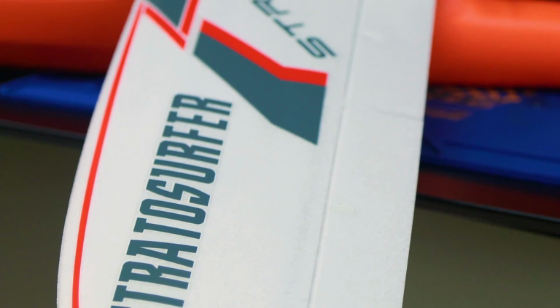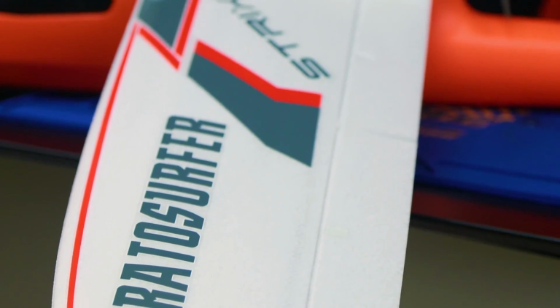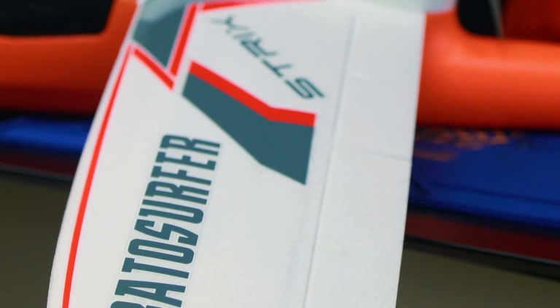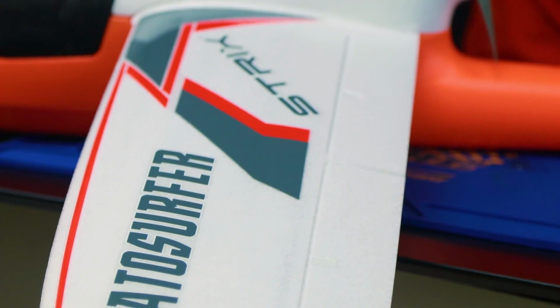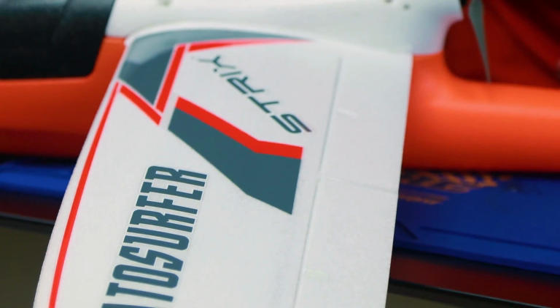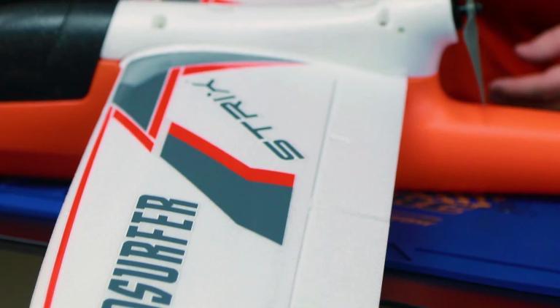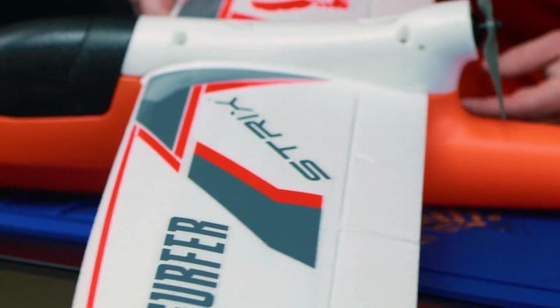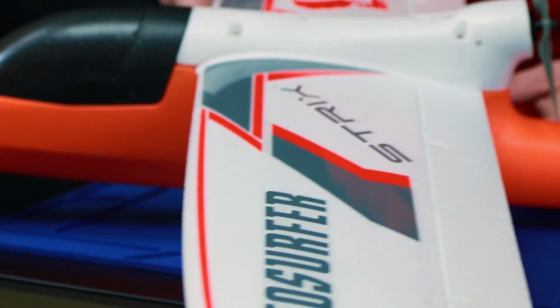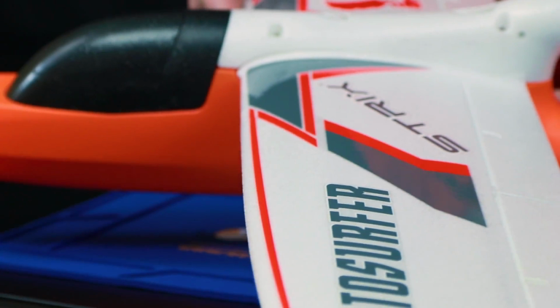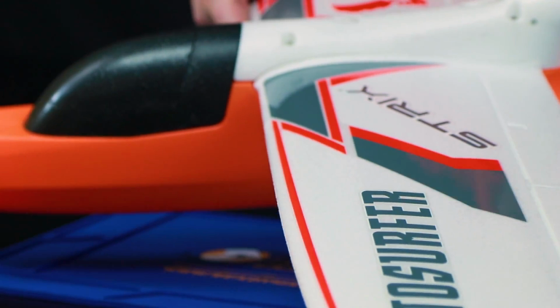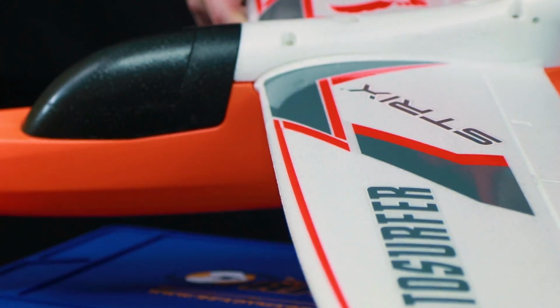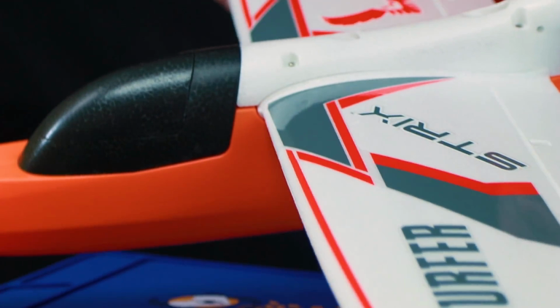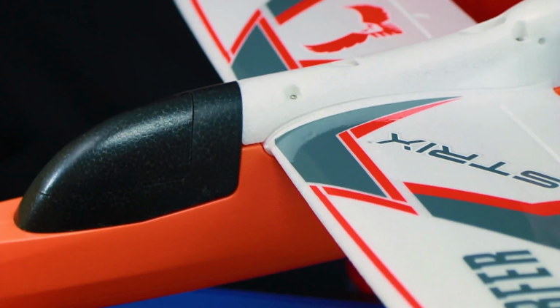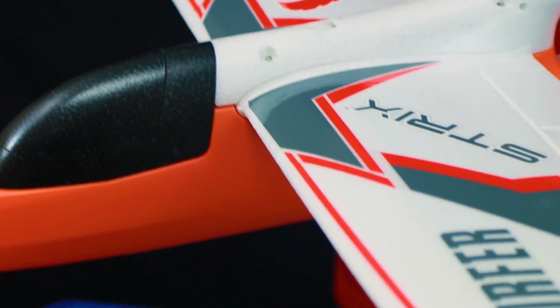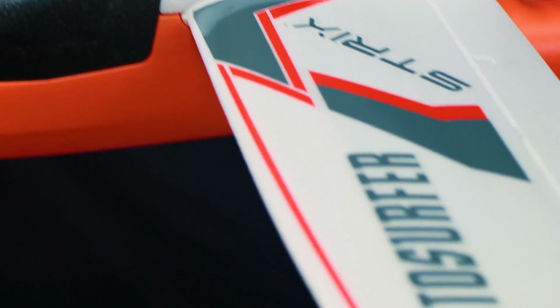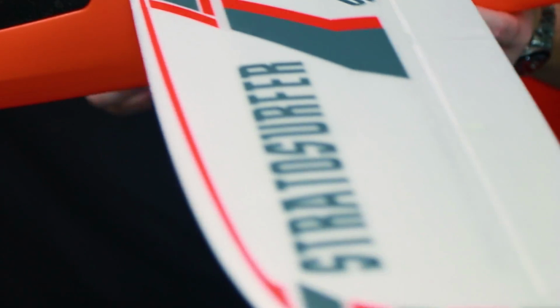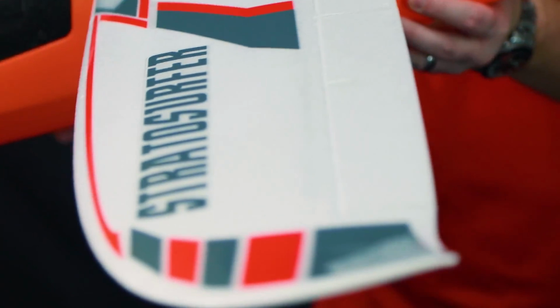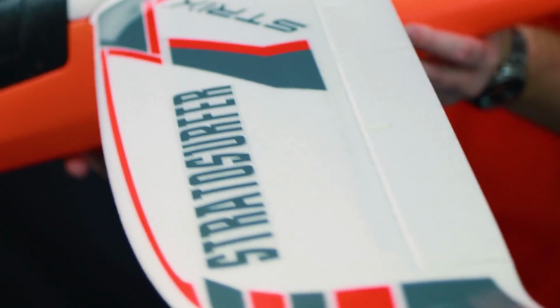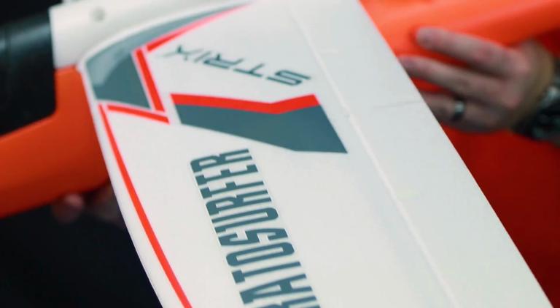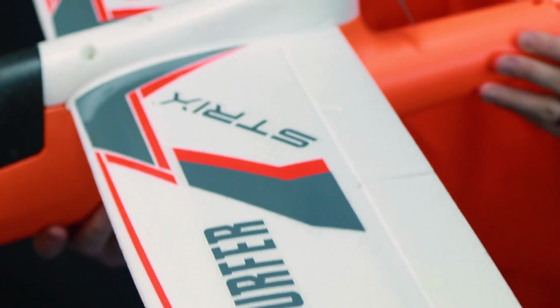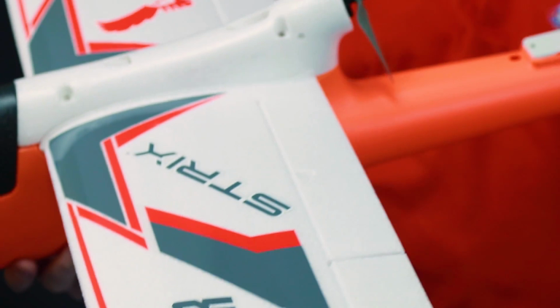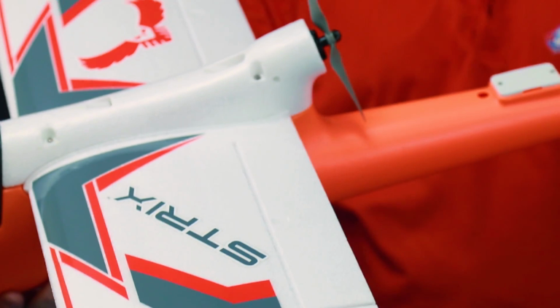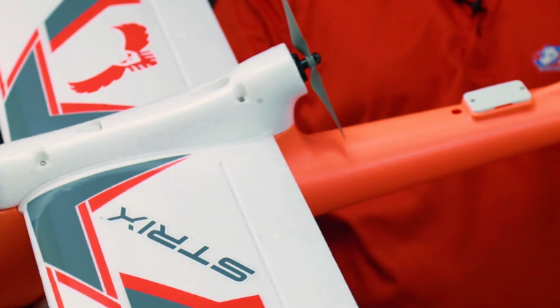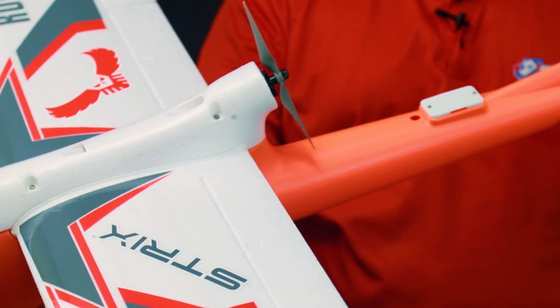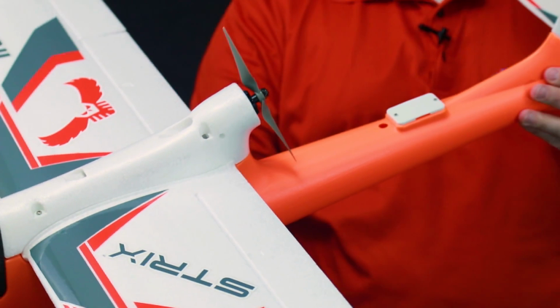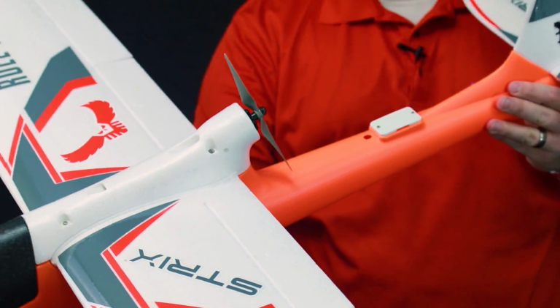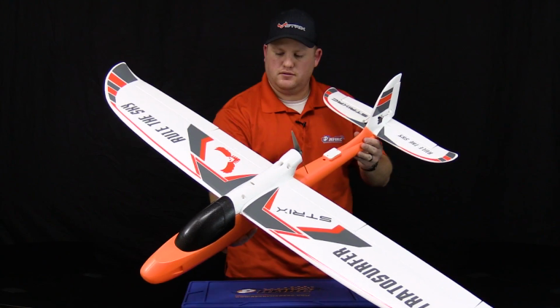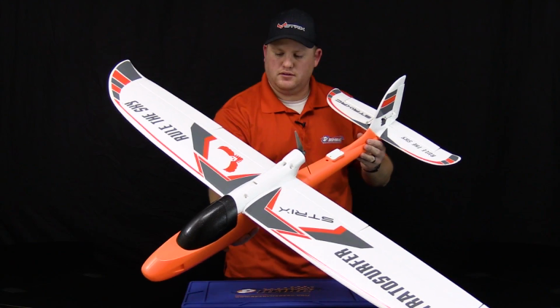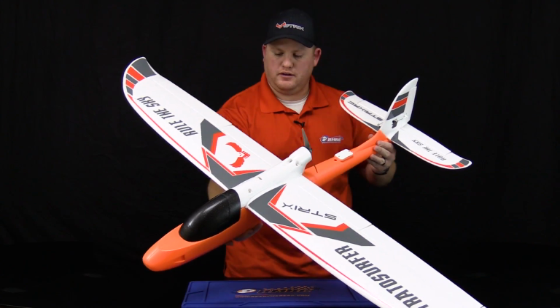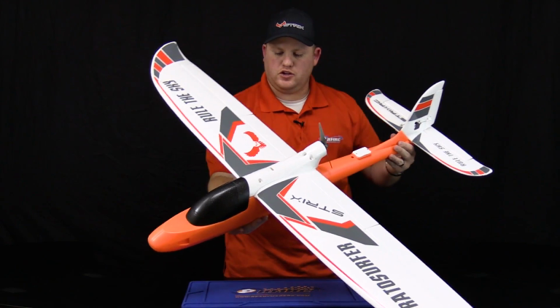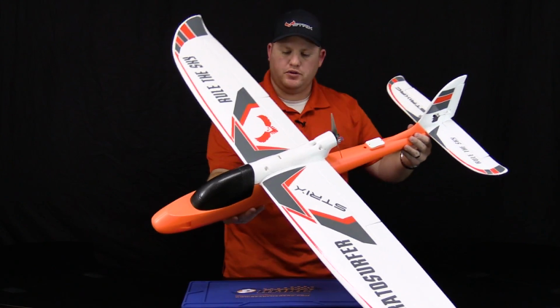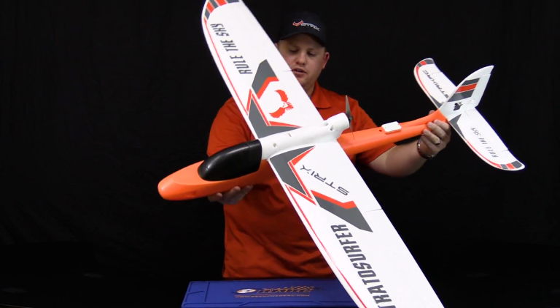Now you can see we have the decal fully attached to the wings and tail. I think it looks pretty good.